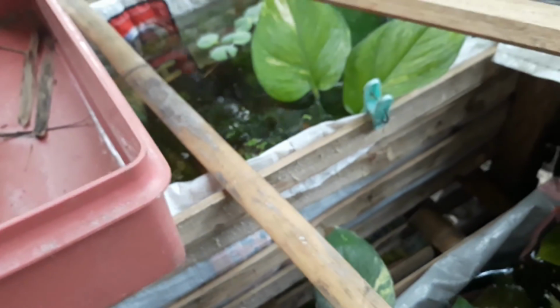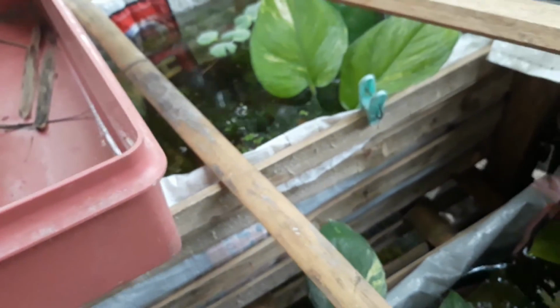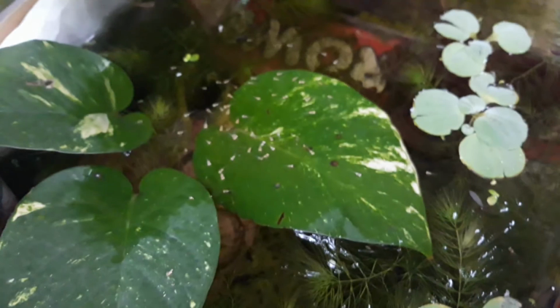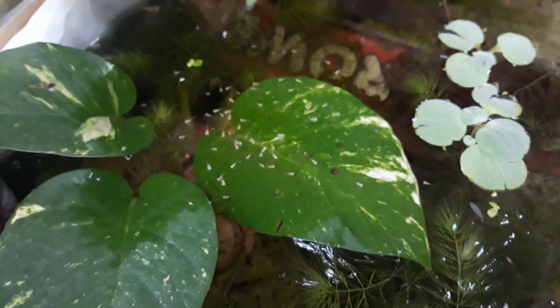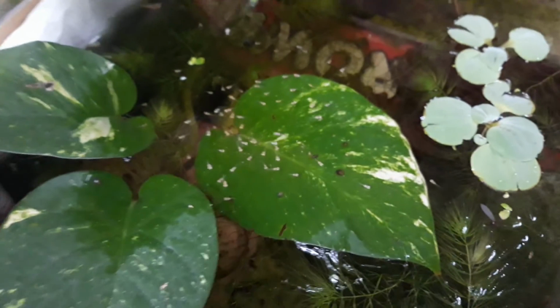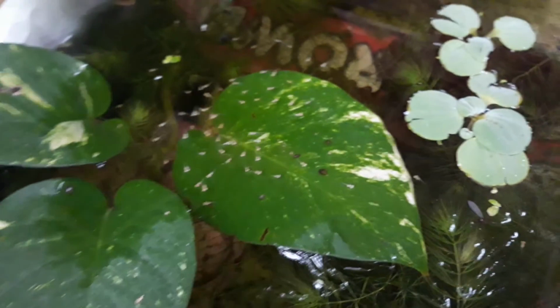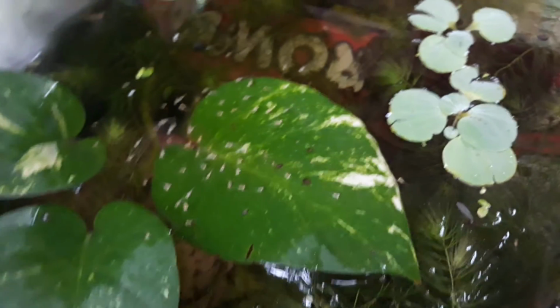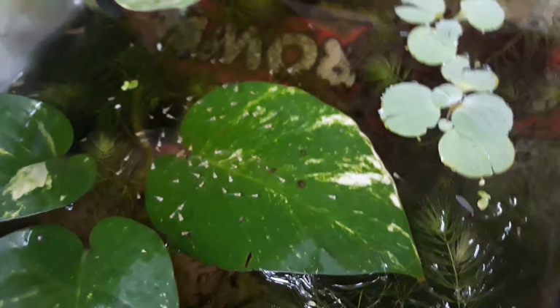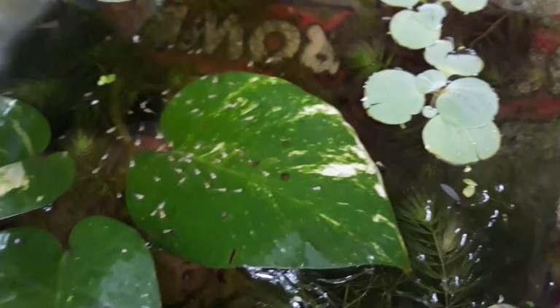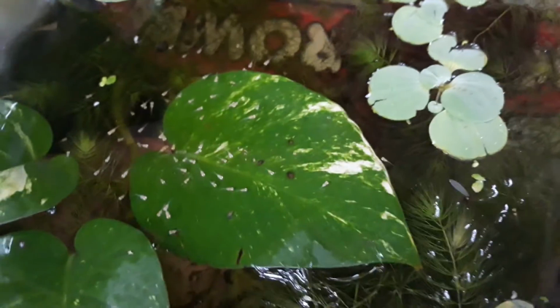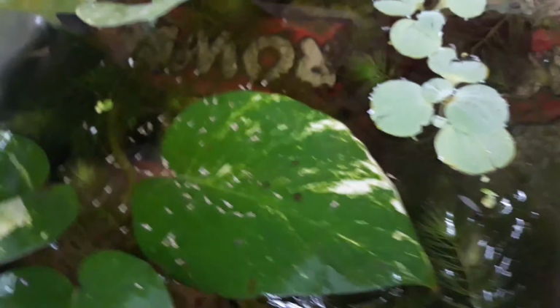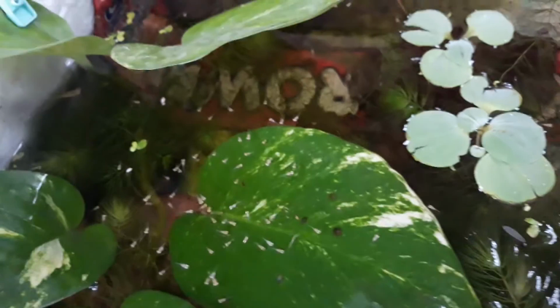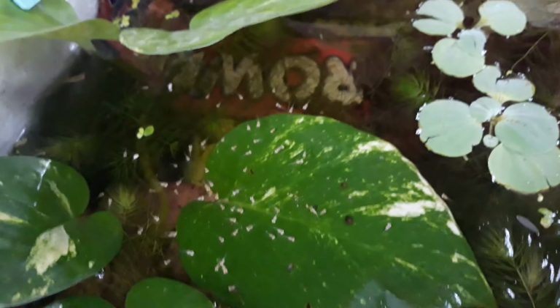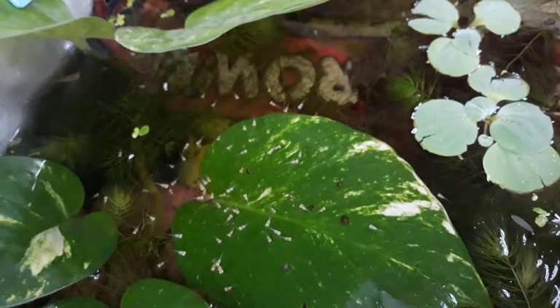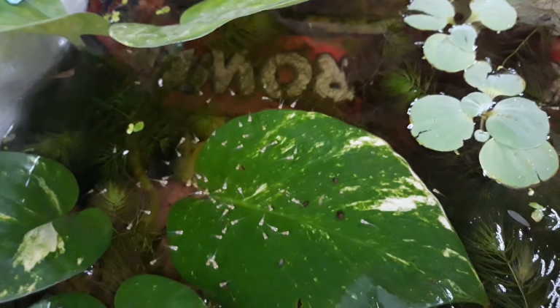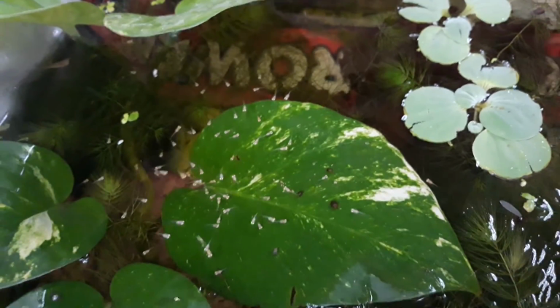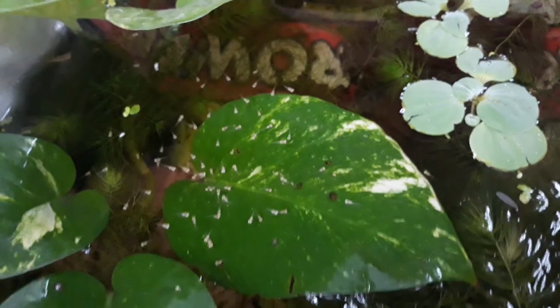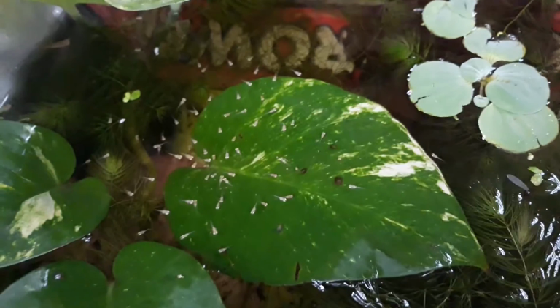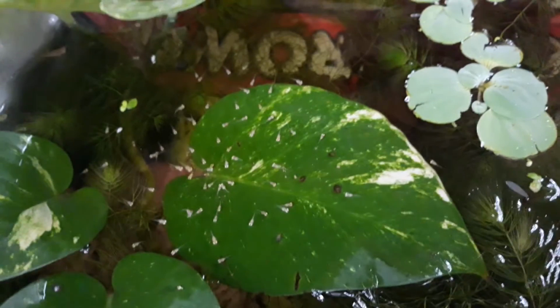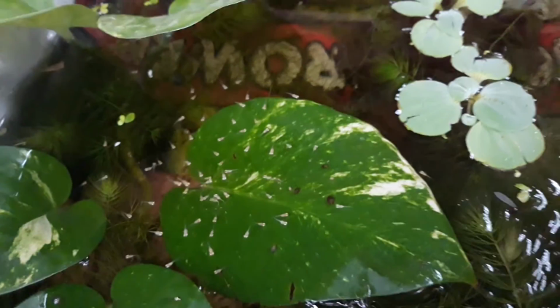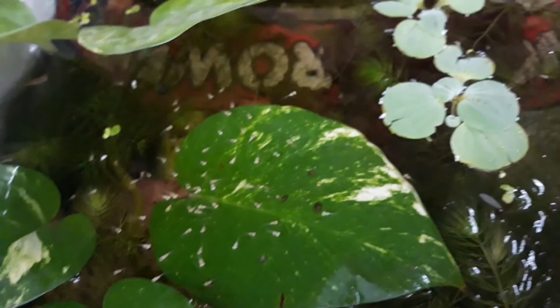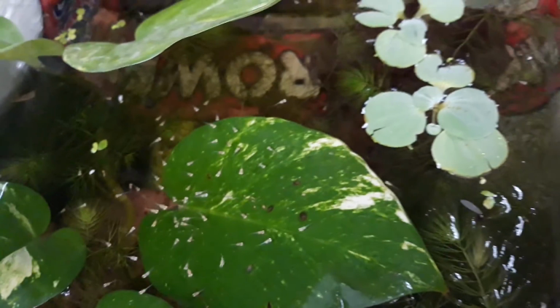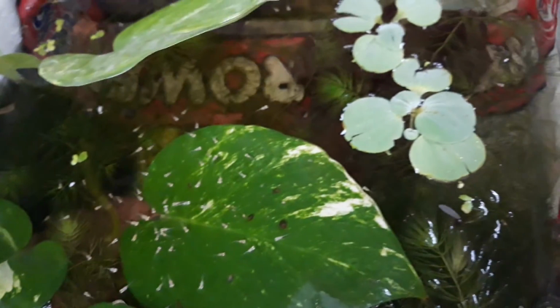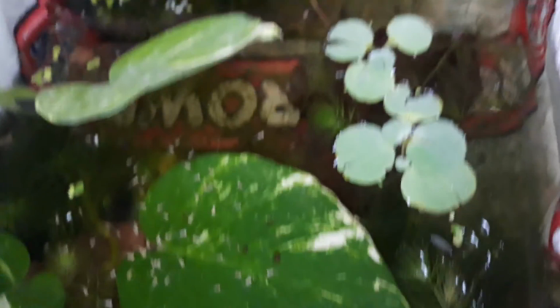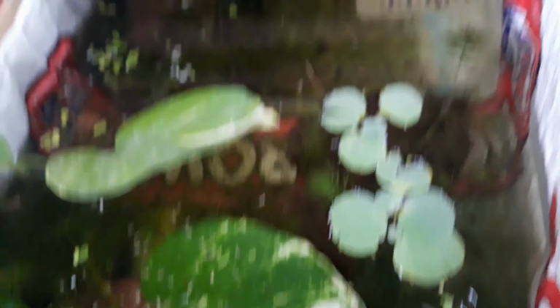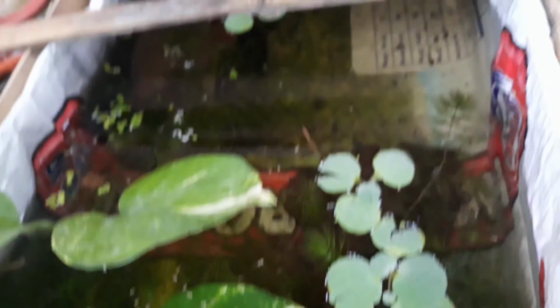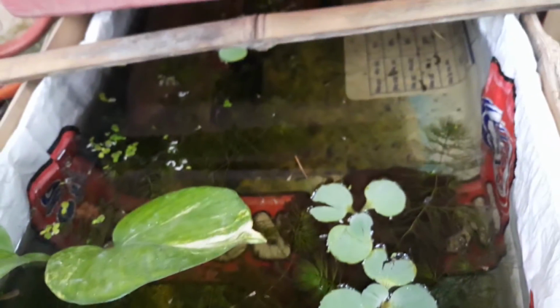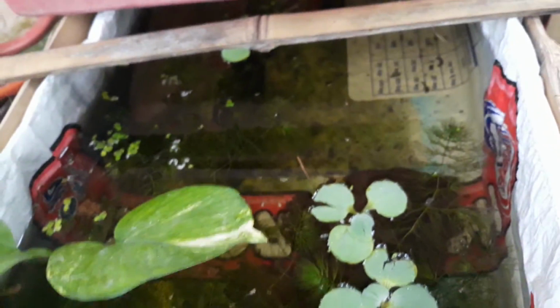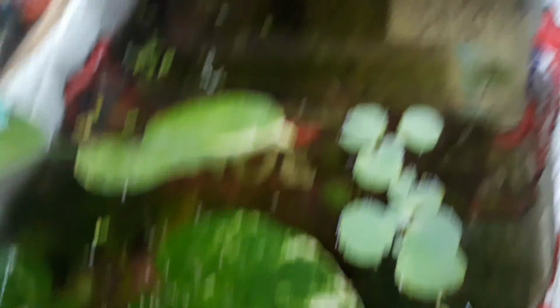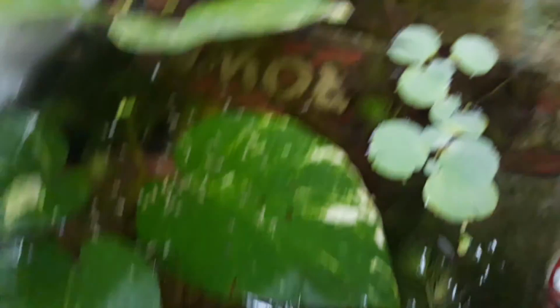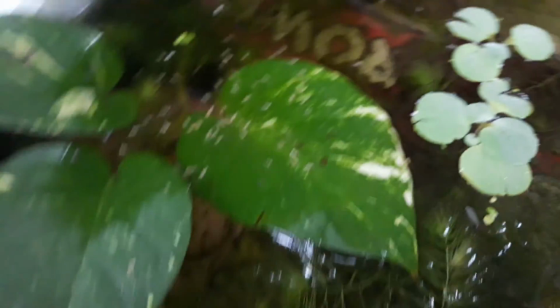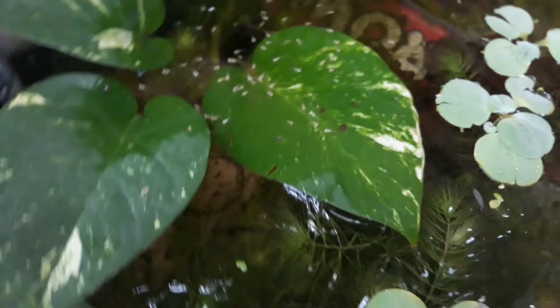And also here, this is the fry of my full red albino, for the companions. Thank you.